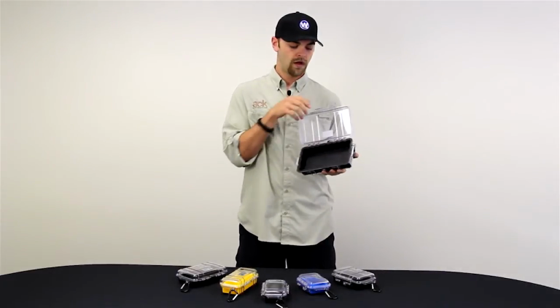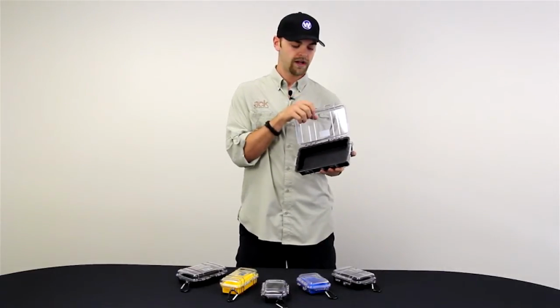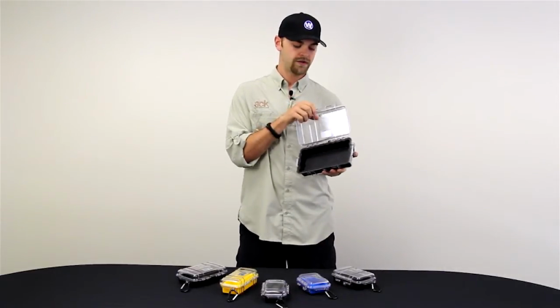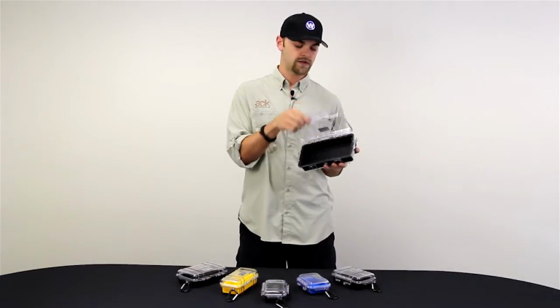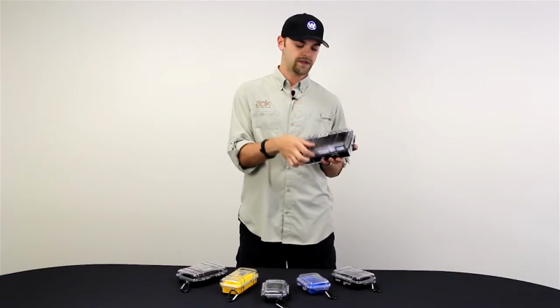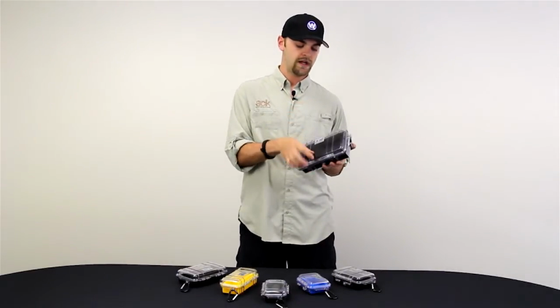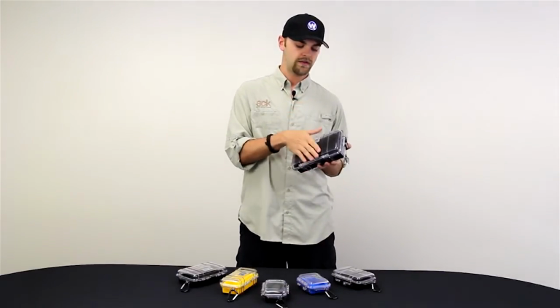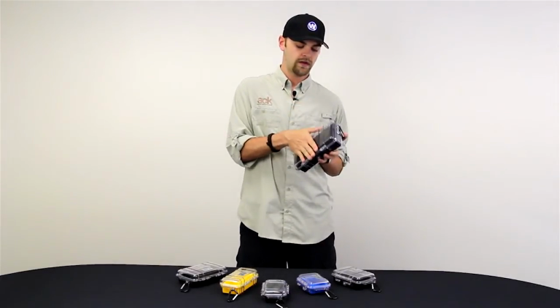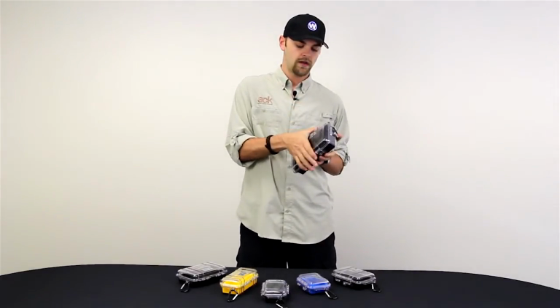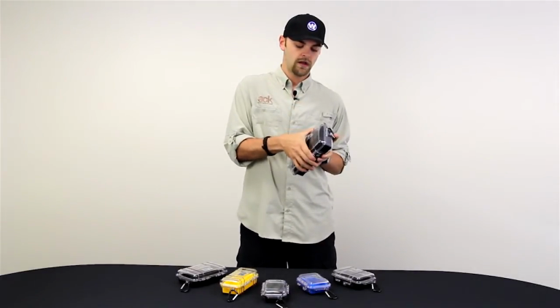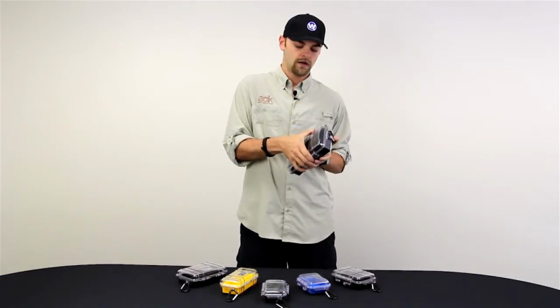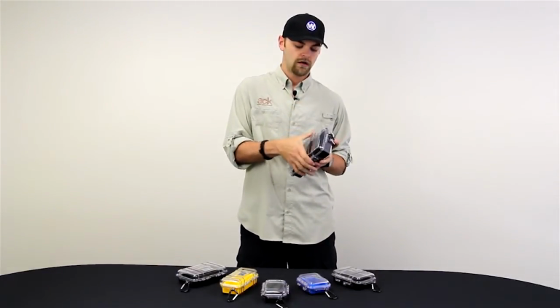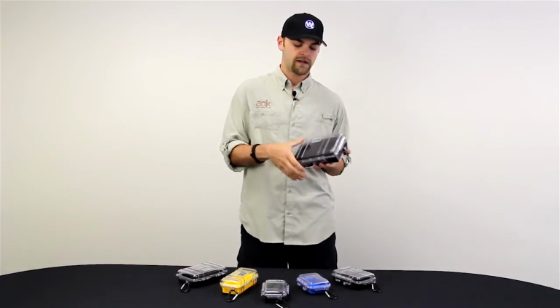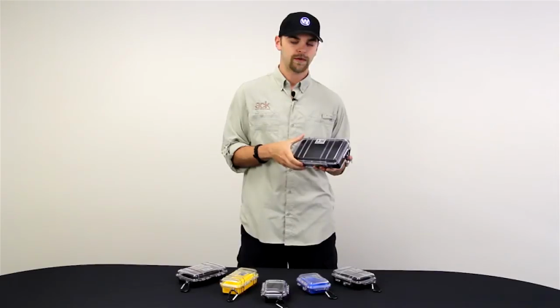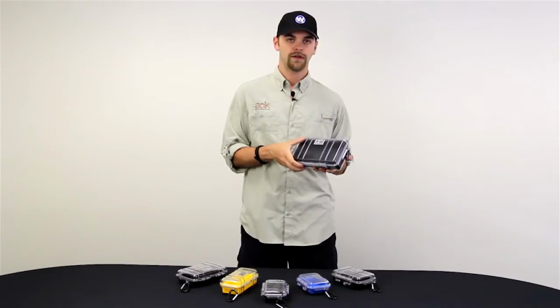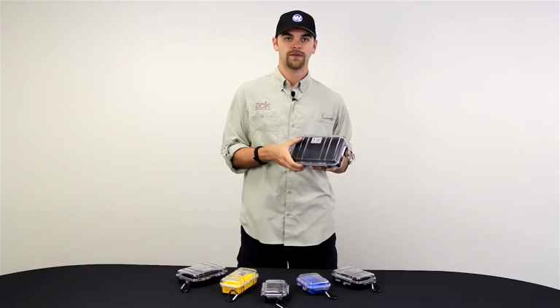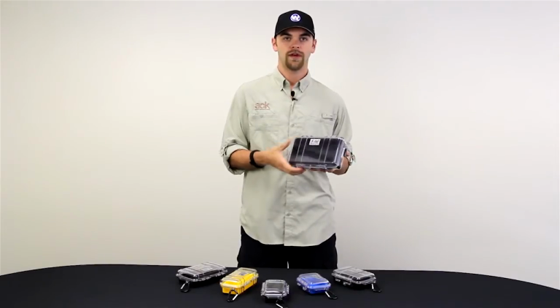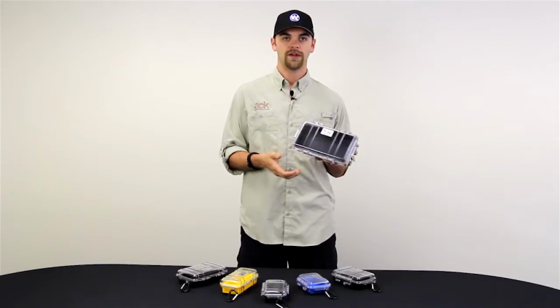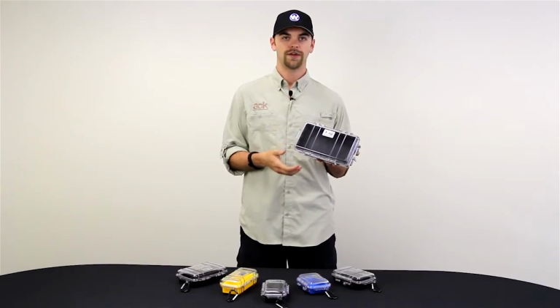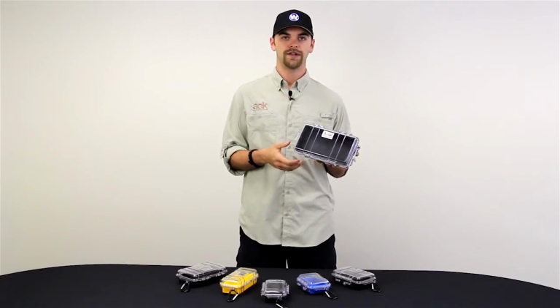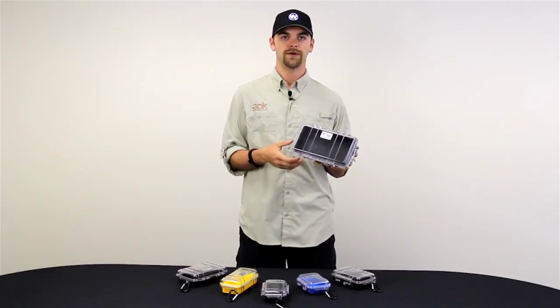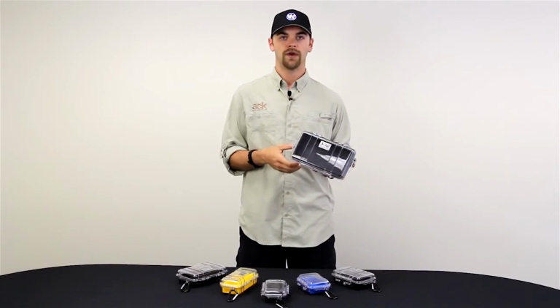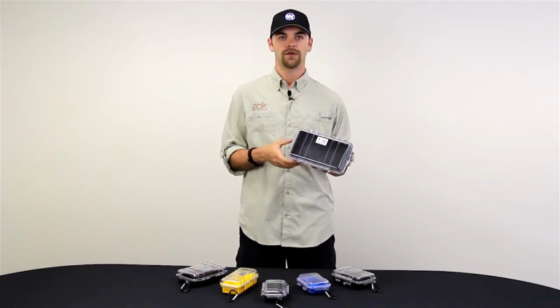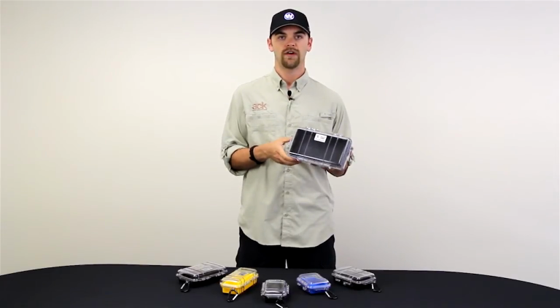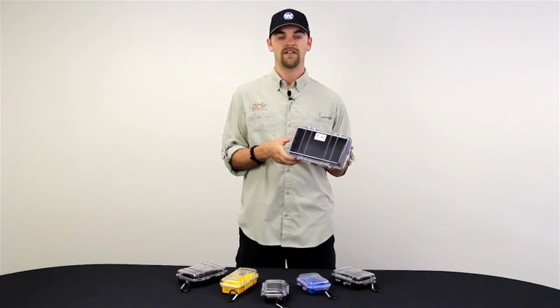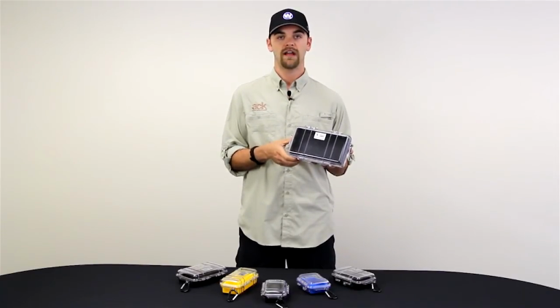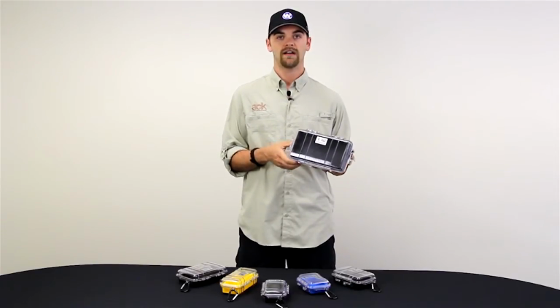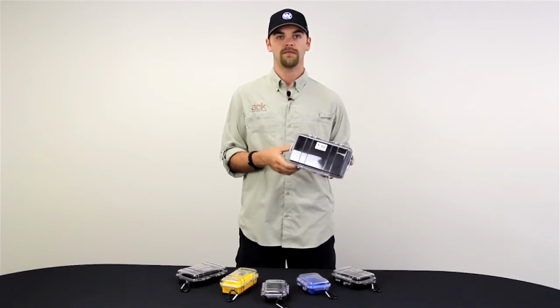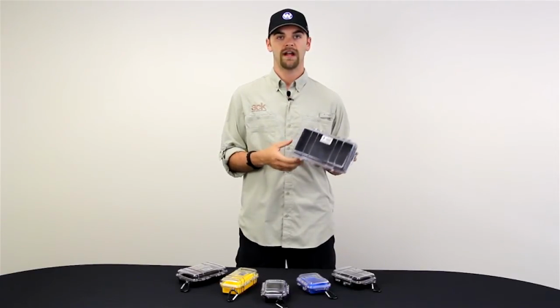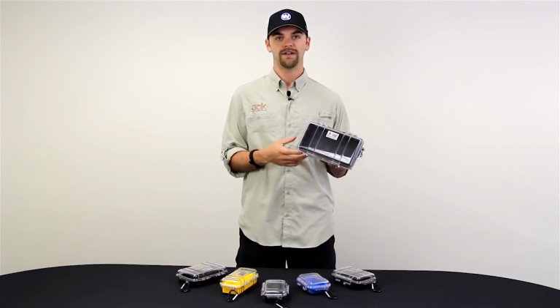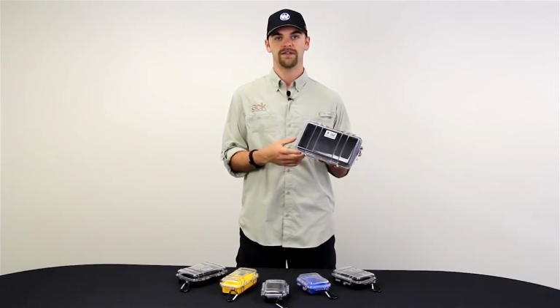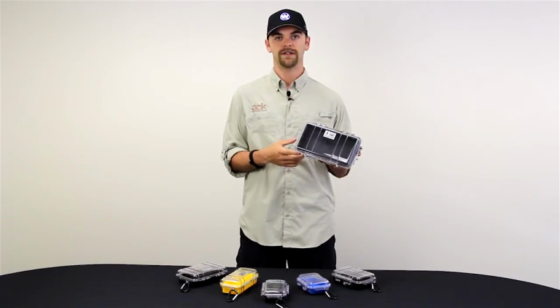All you've got to do is close the case, clasp it closed, and you're good to go. Go over to ack.com and outfit your adventure.